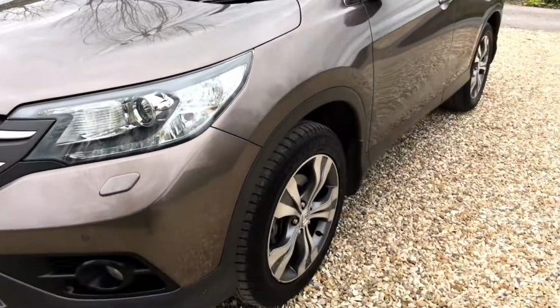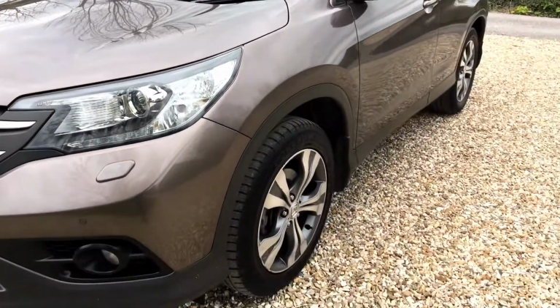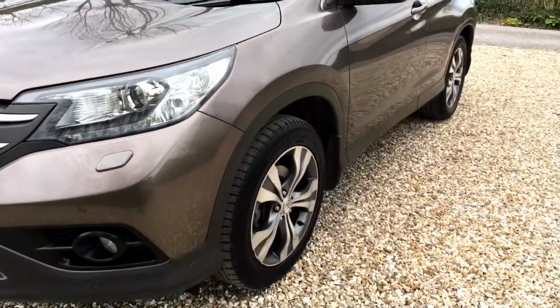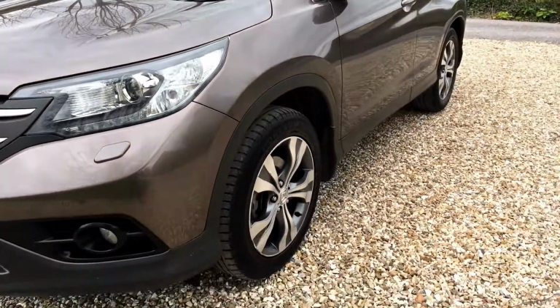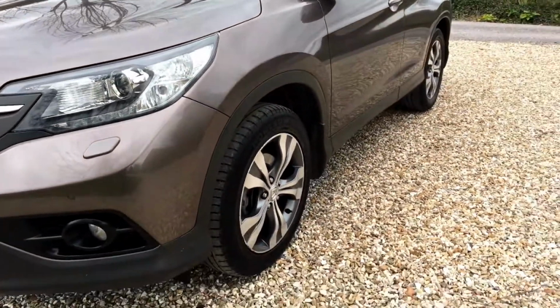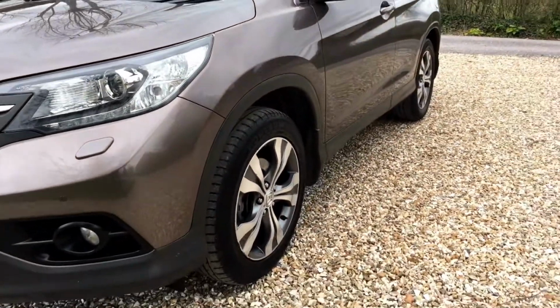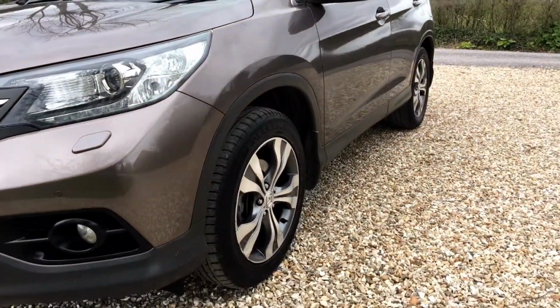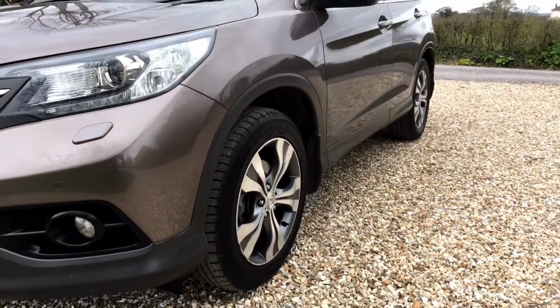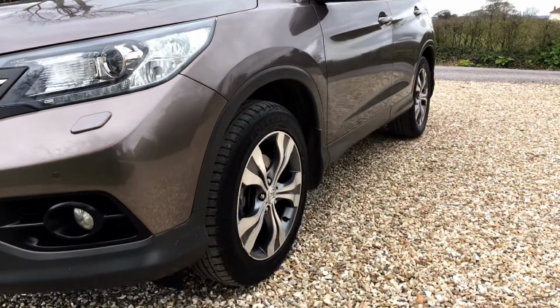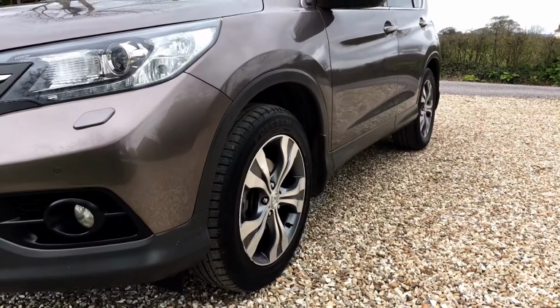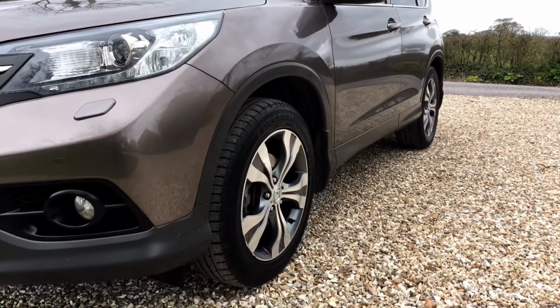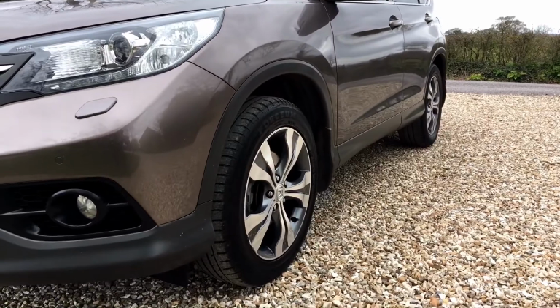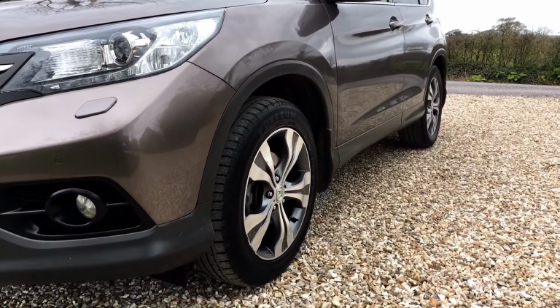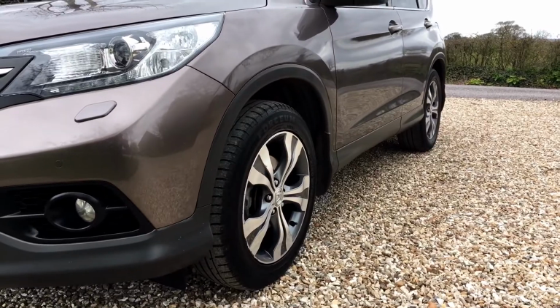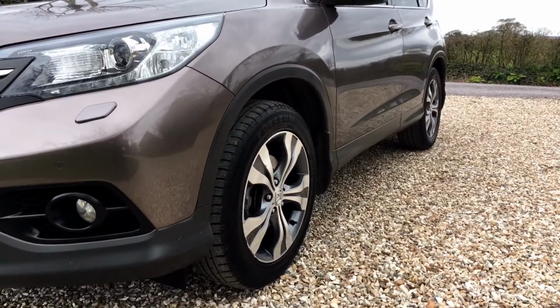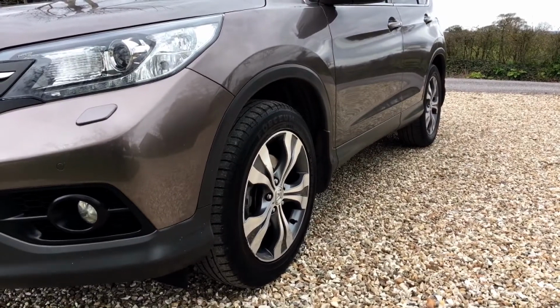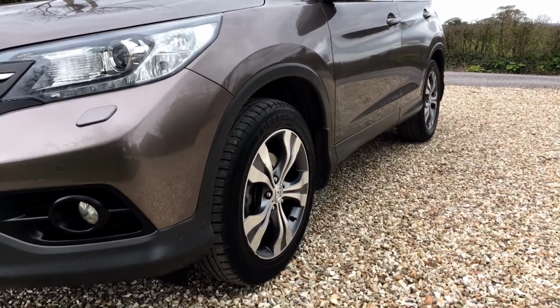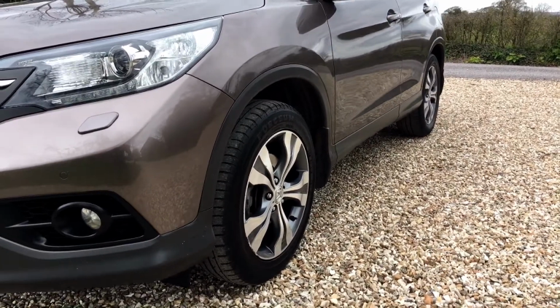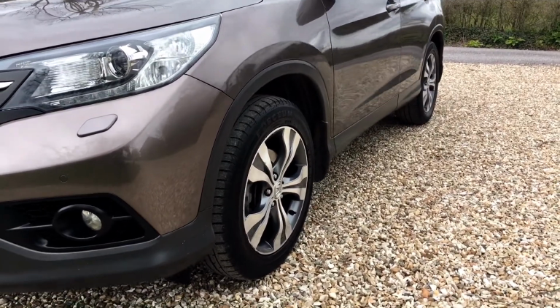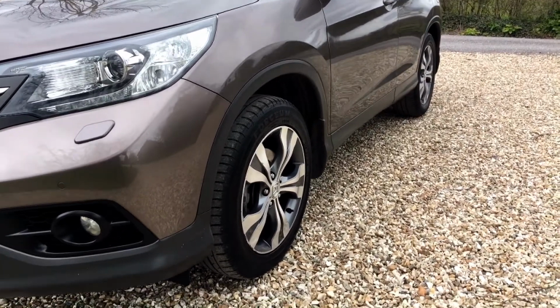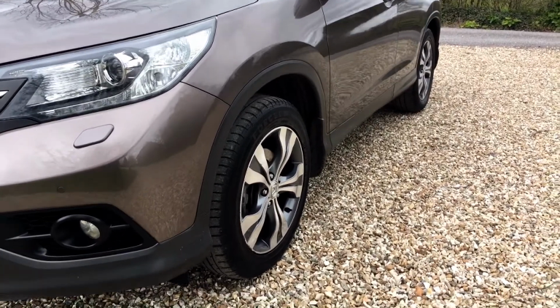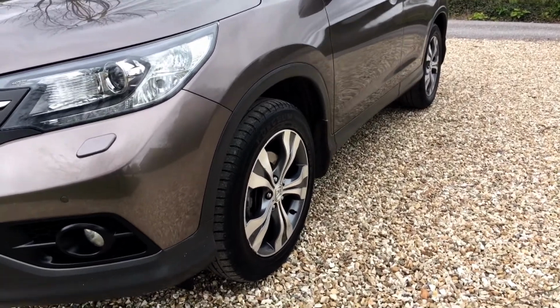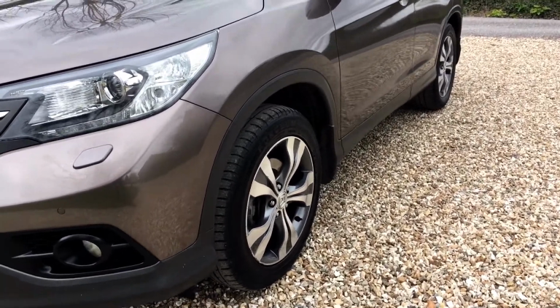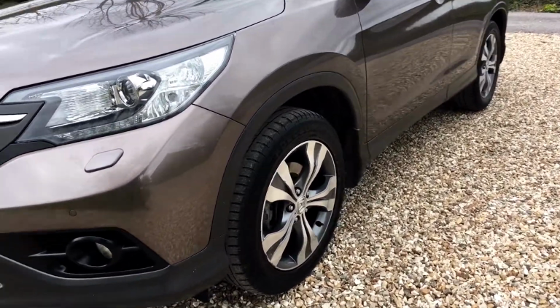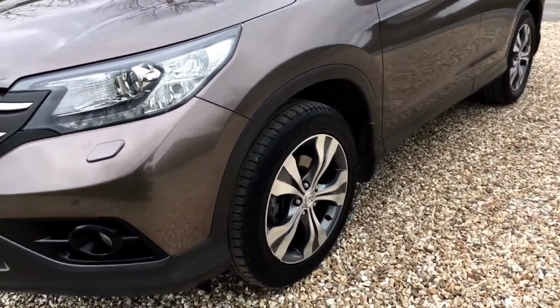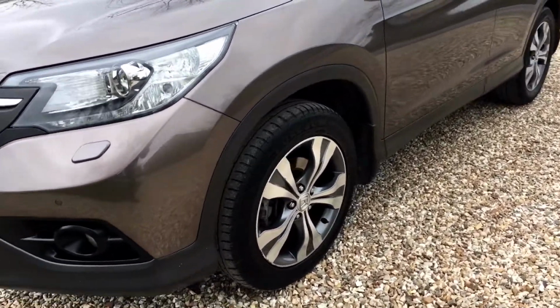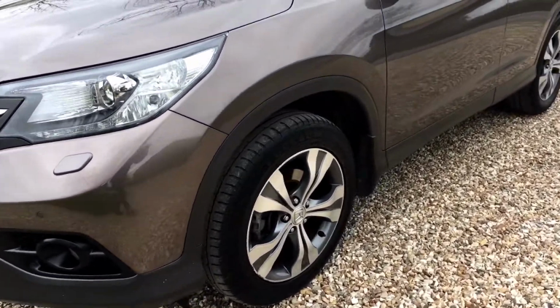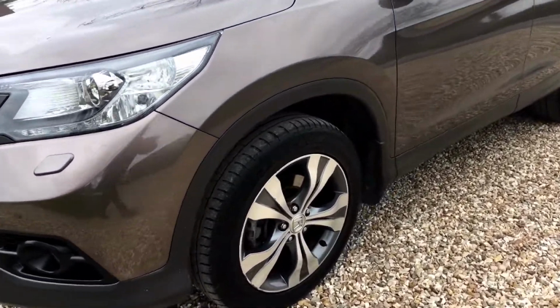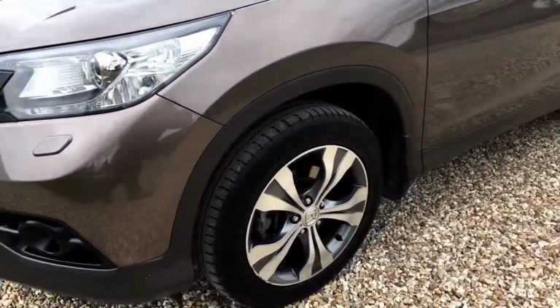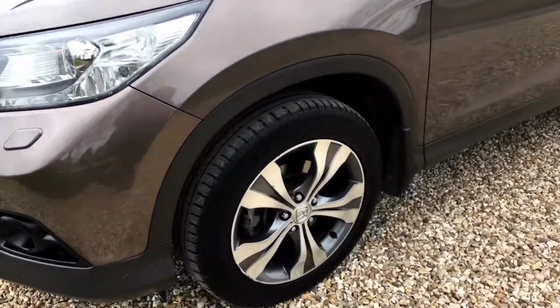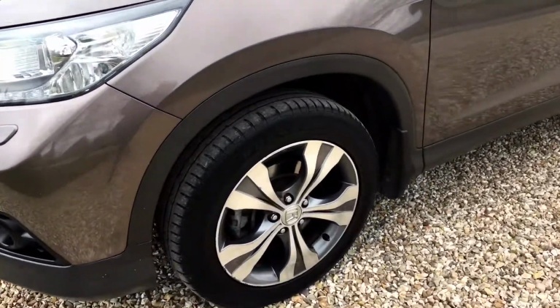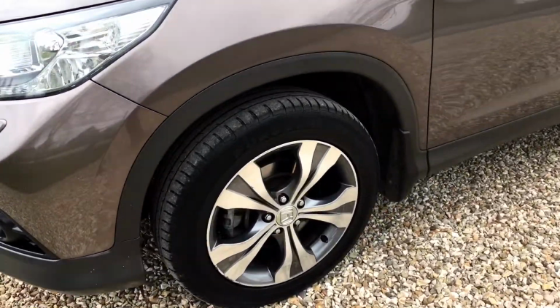Near side of the vehicle is wonderfully smooth in the panel work; again, you can't see any indentations at all.